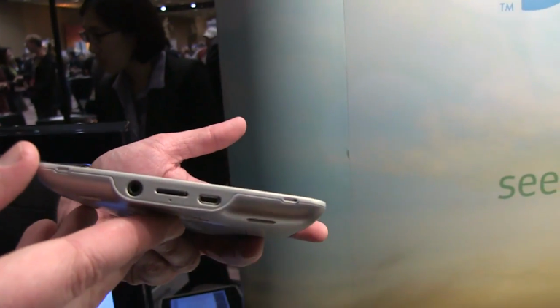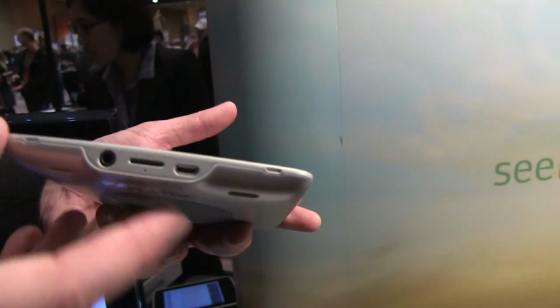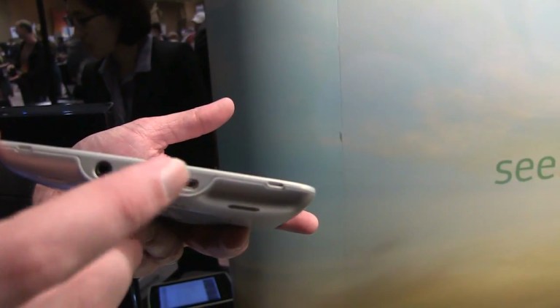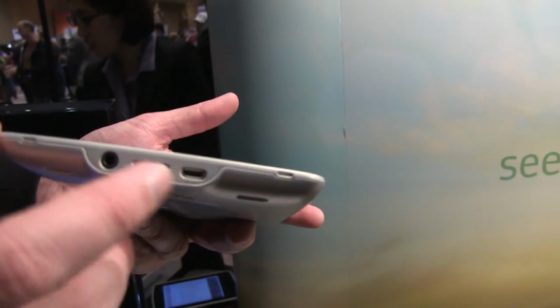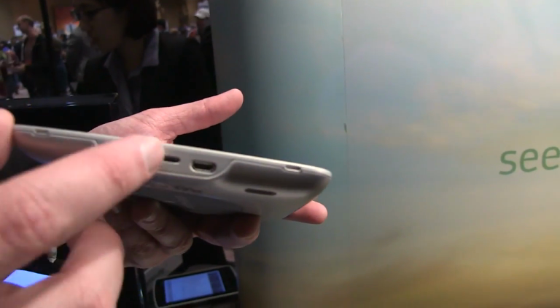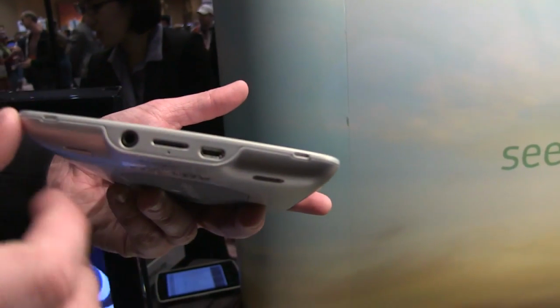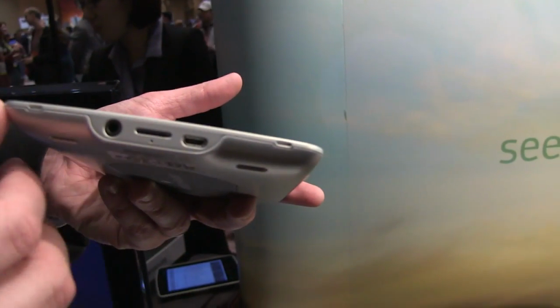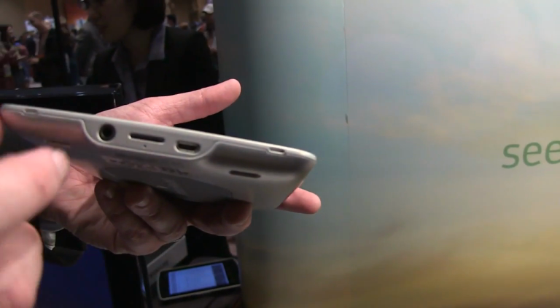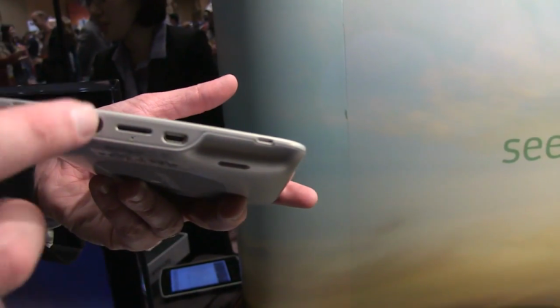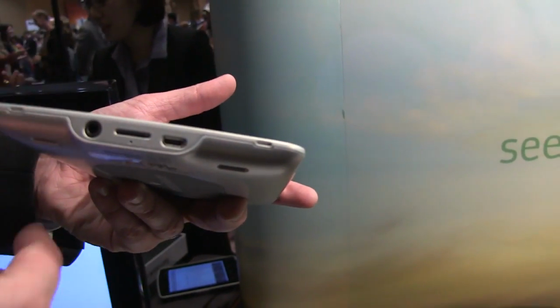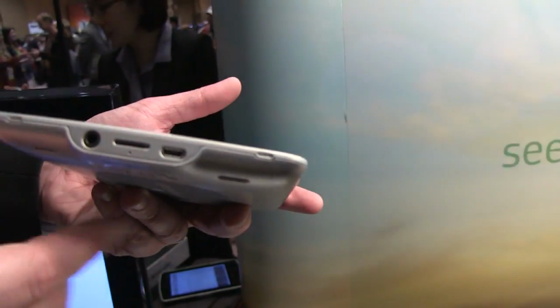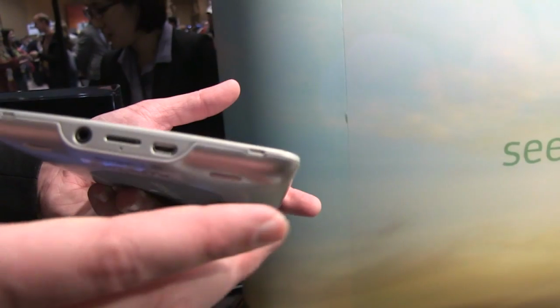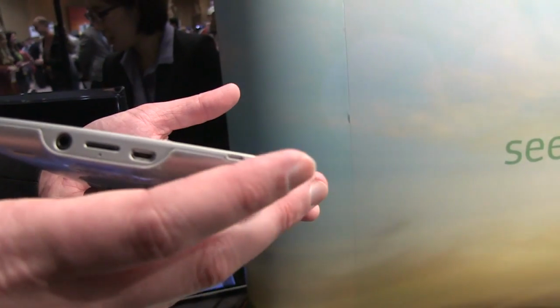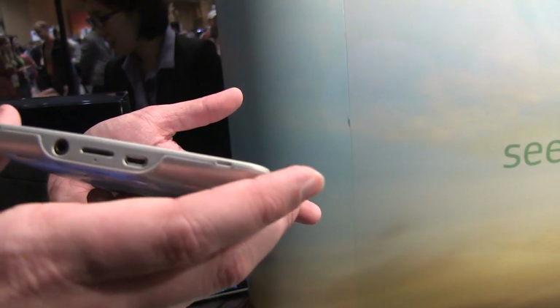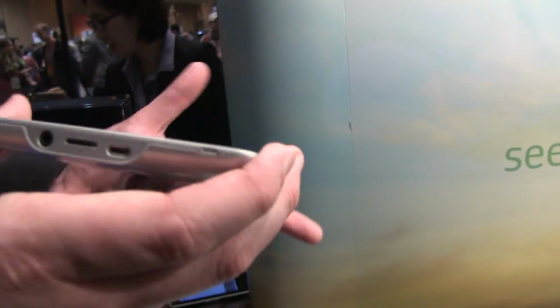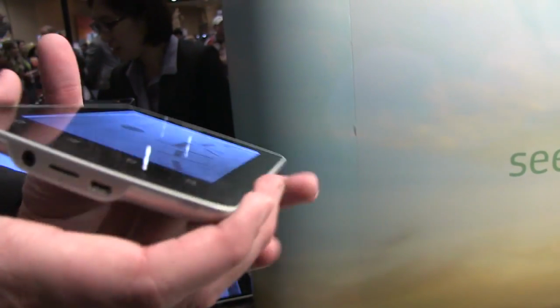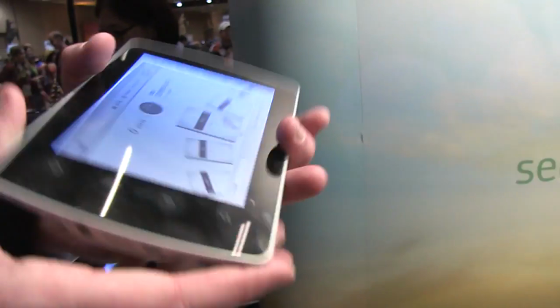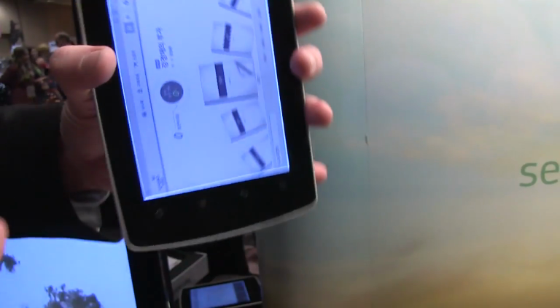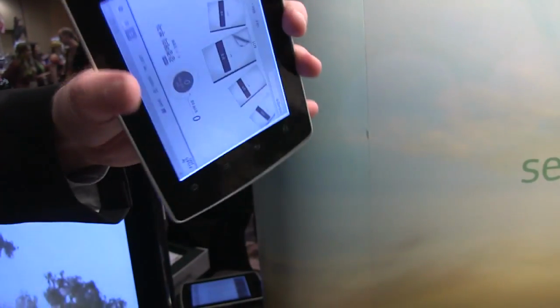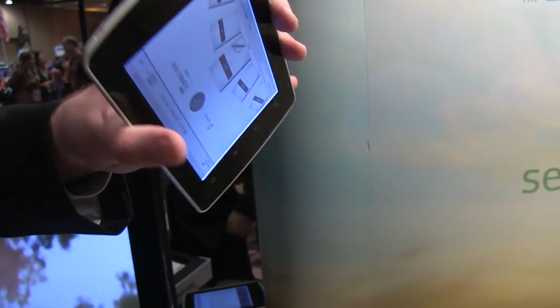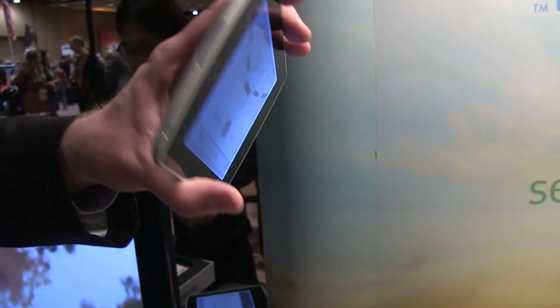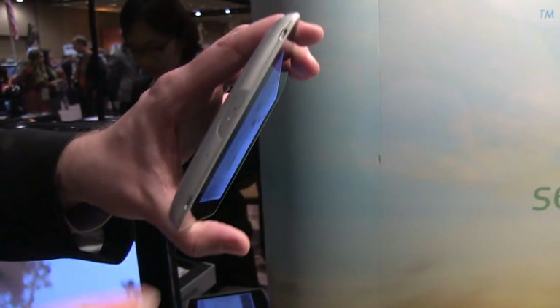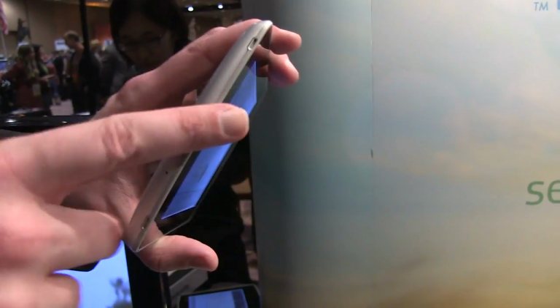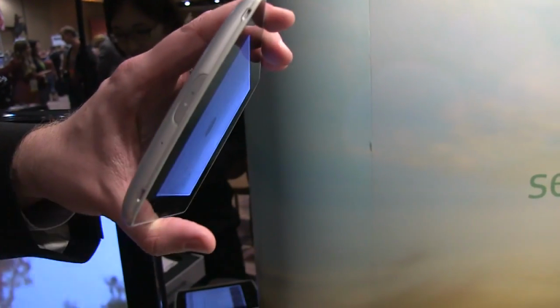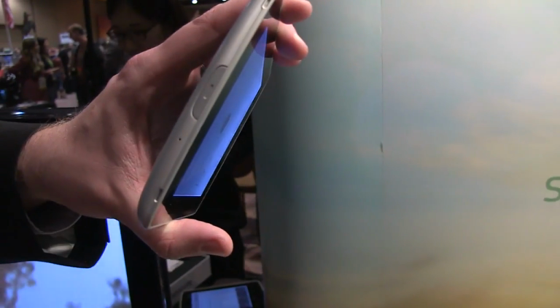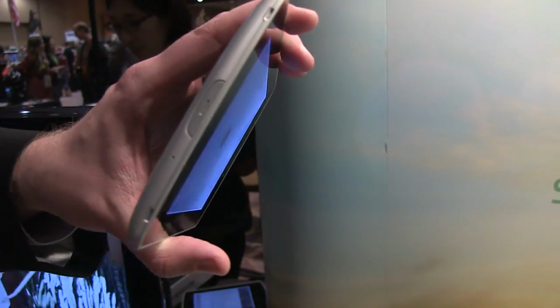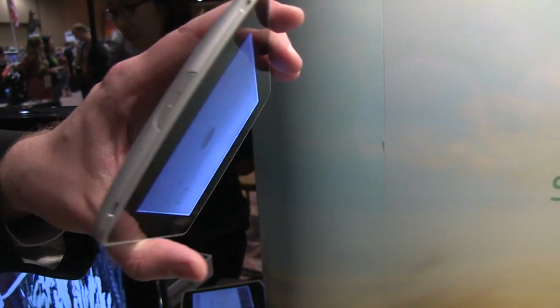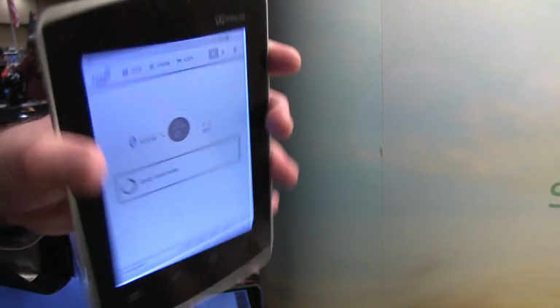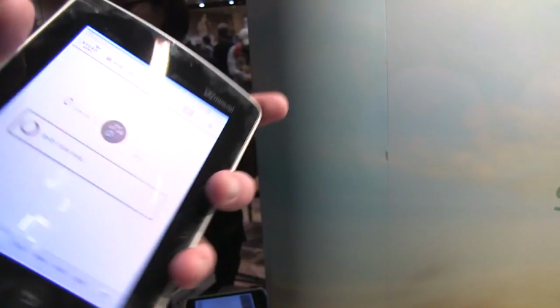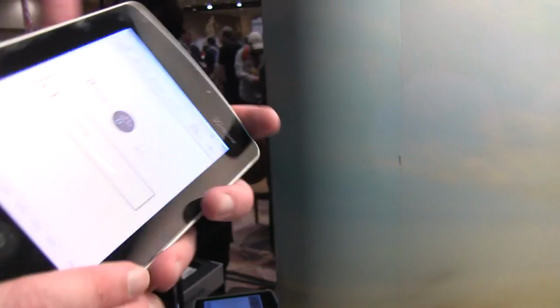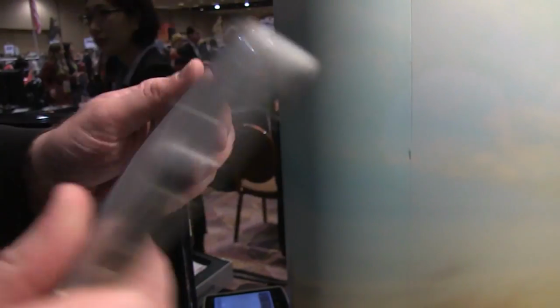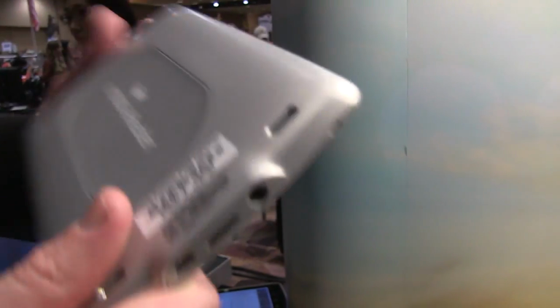Mini USB, Mini USB, 3.5mm jack, and an on/off switch. Of course.